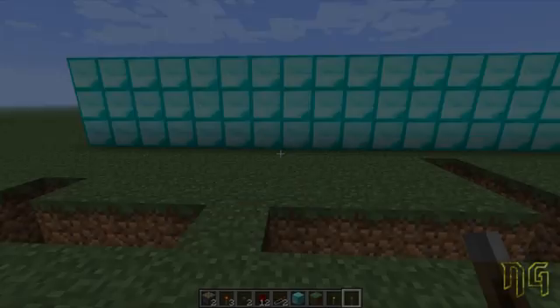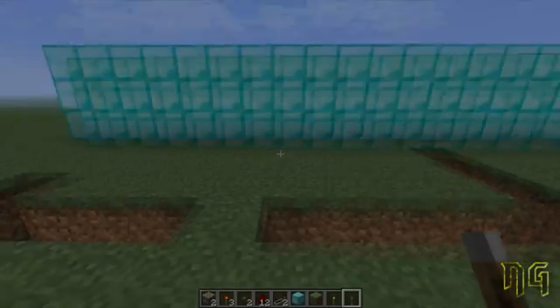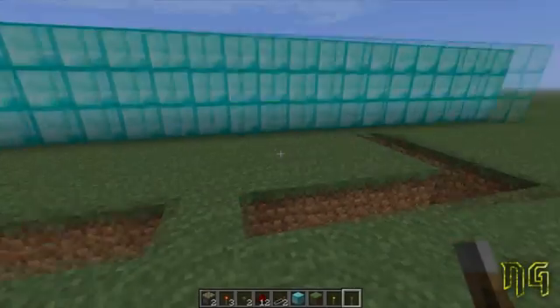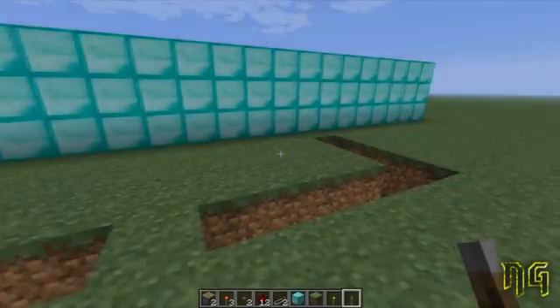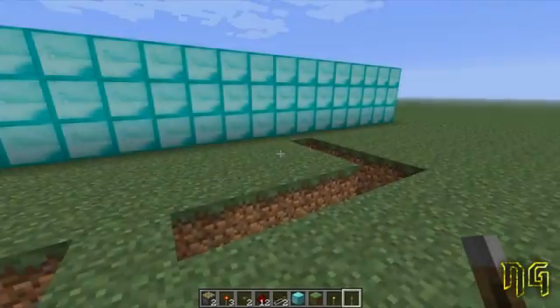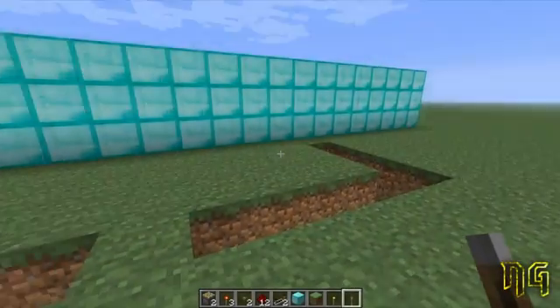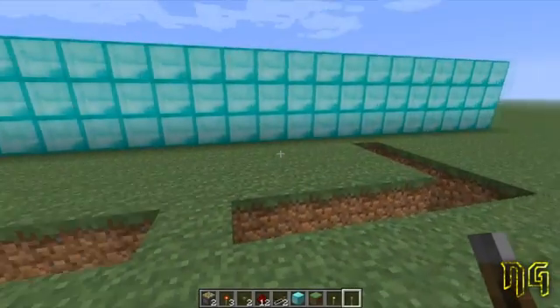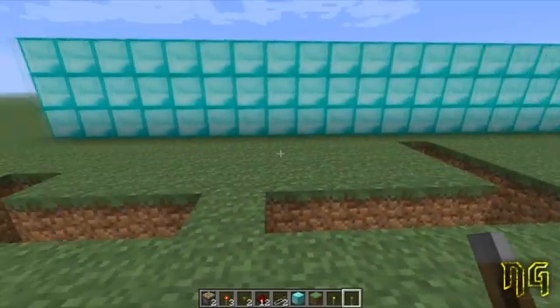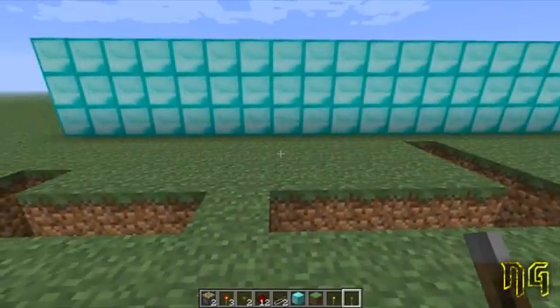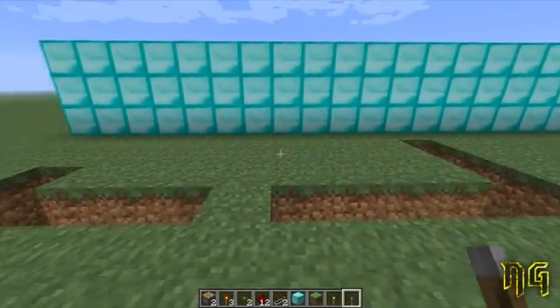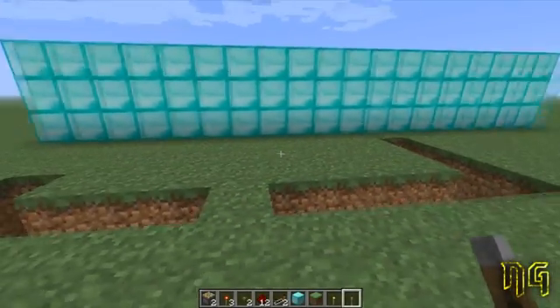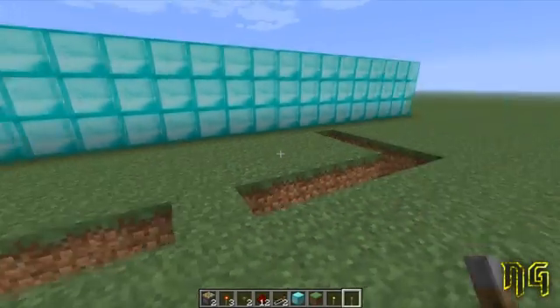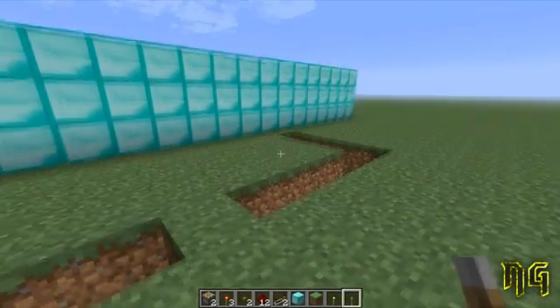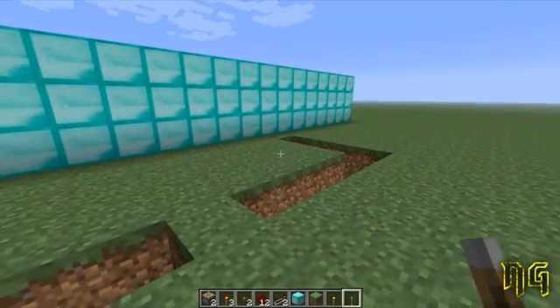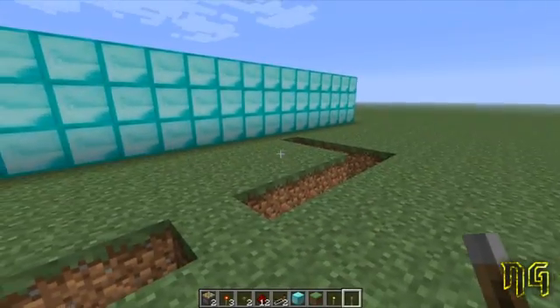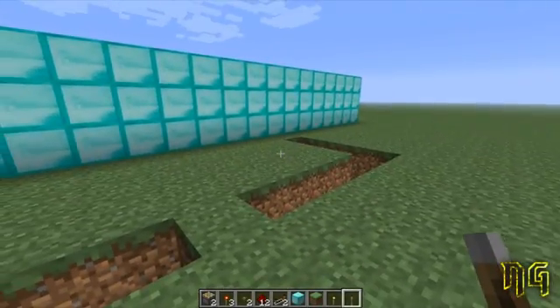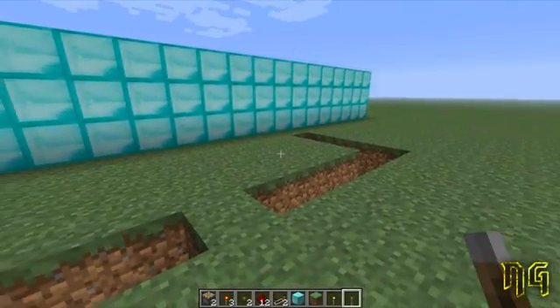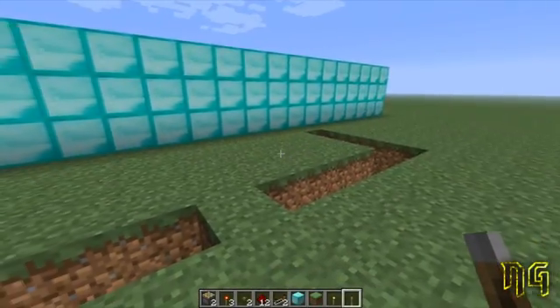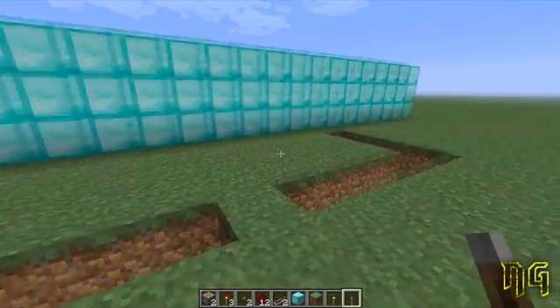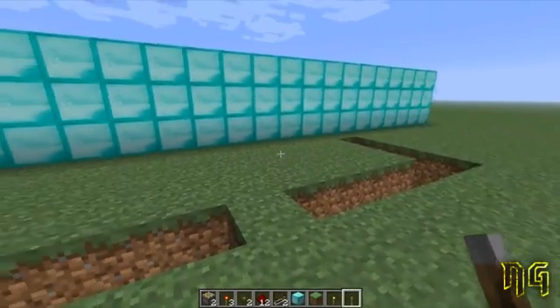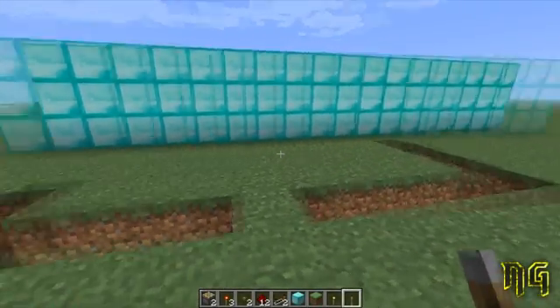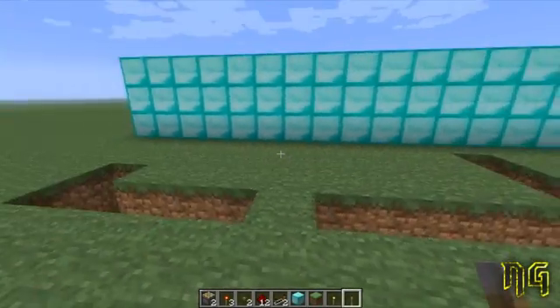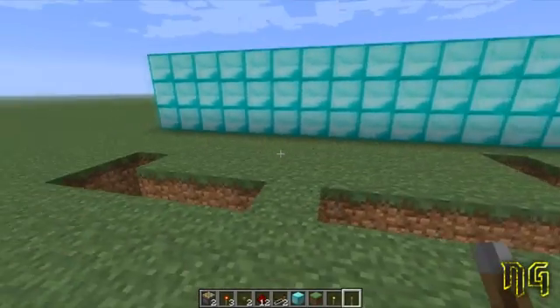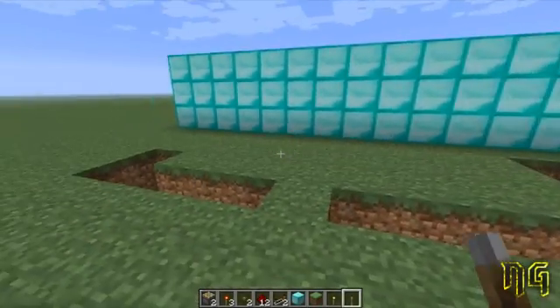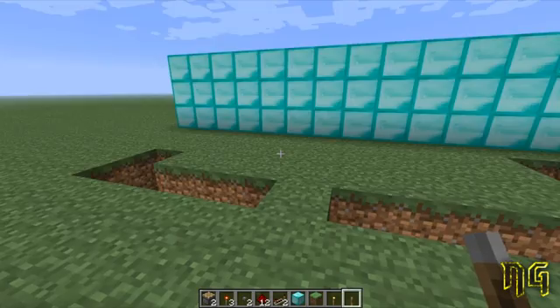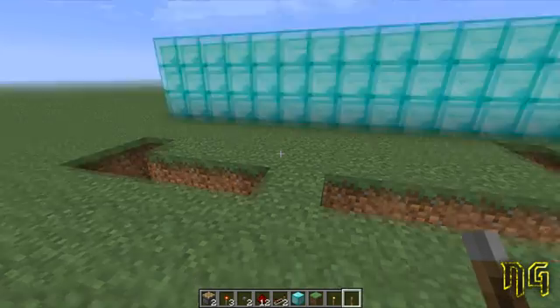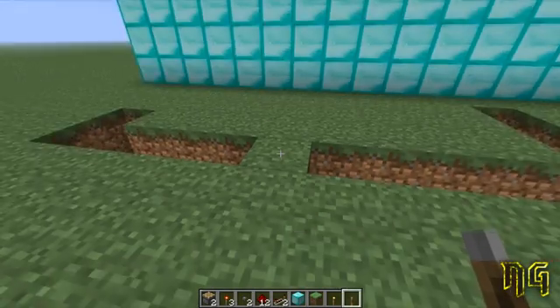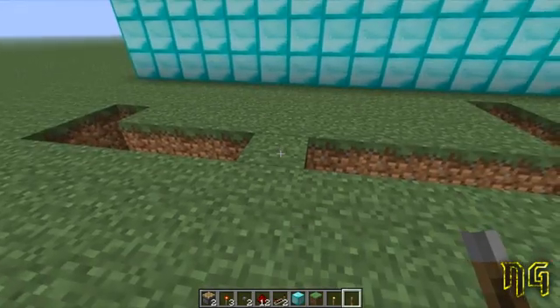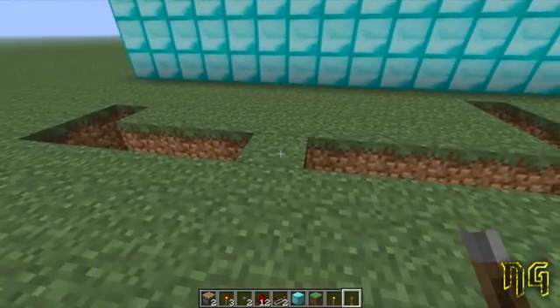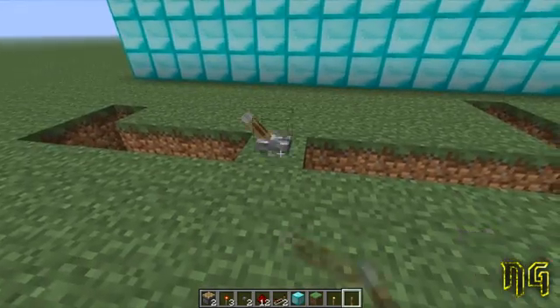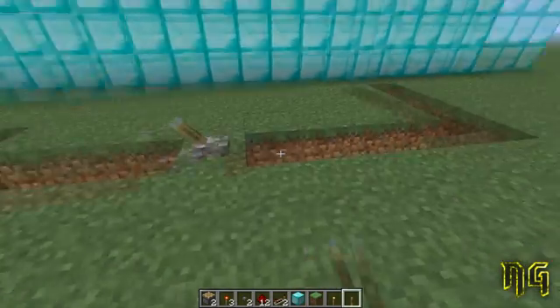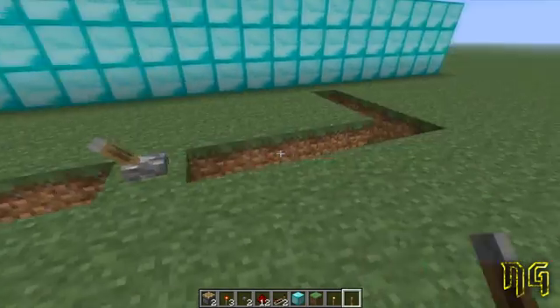Hey guys, my name is Nims, and today I'm going to show you how to build a highly compact T flip-flop gate.